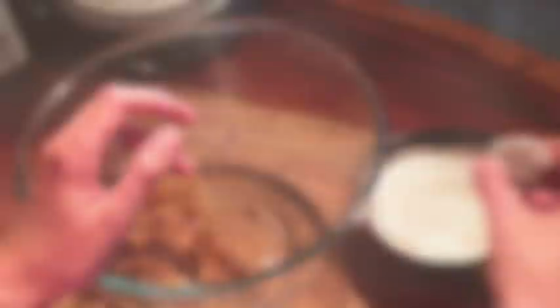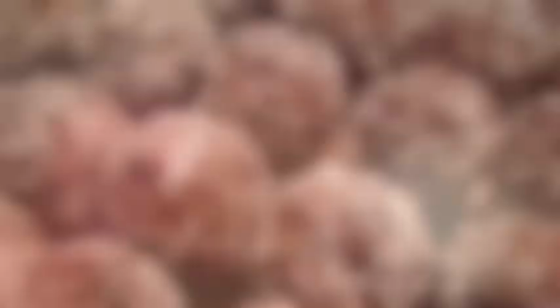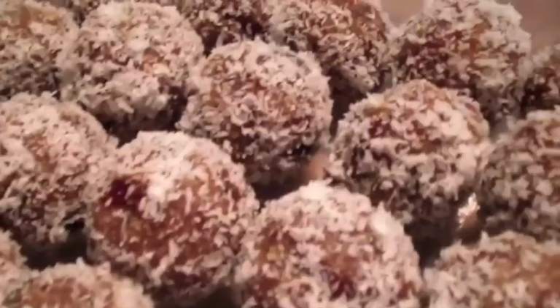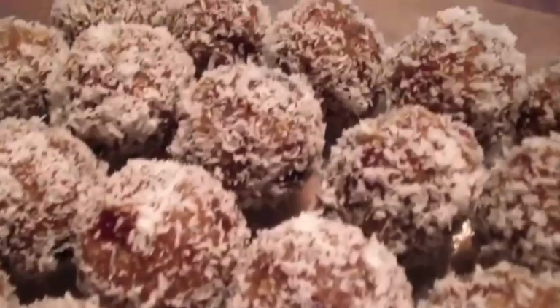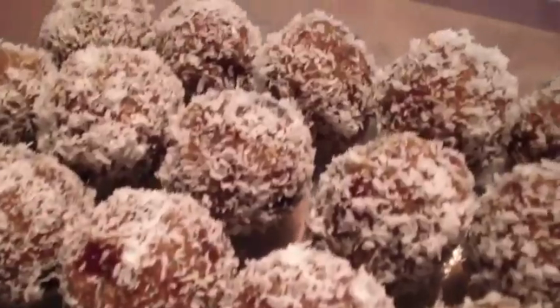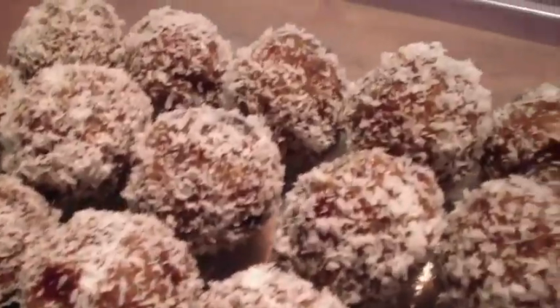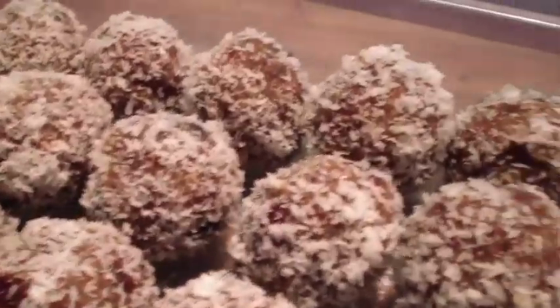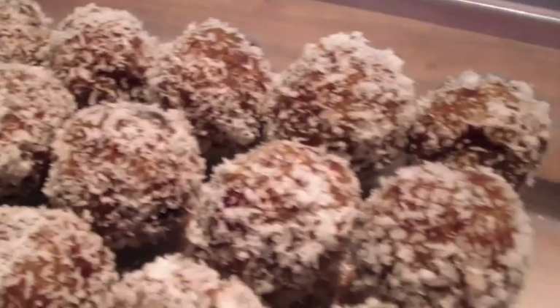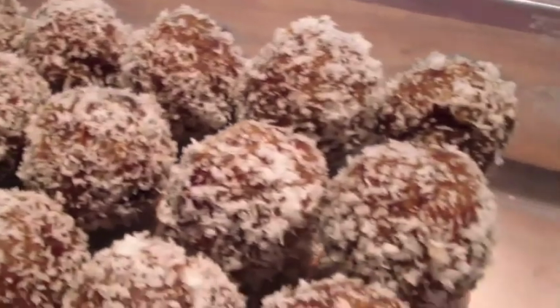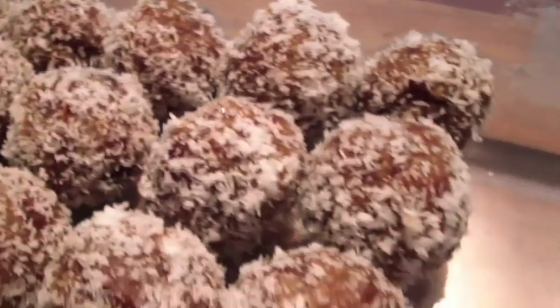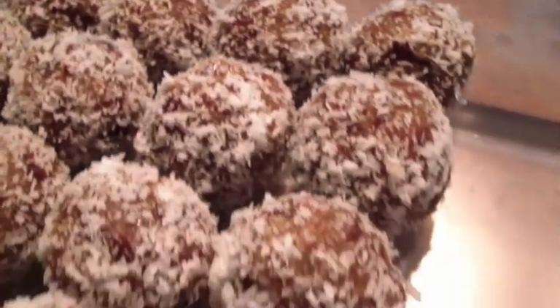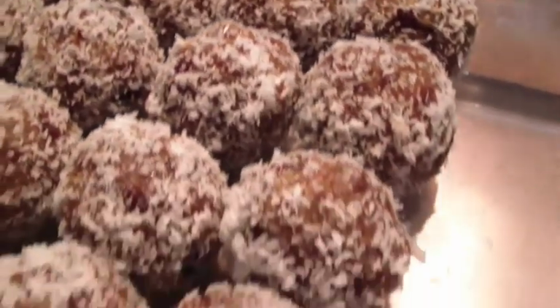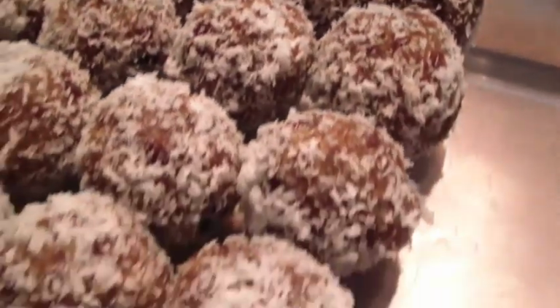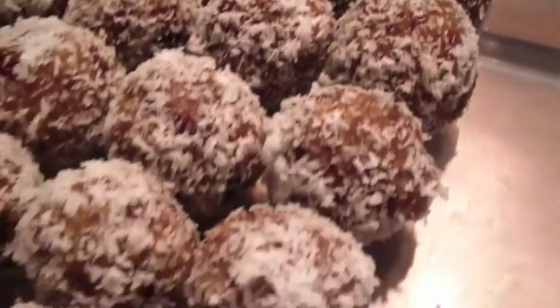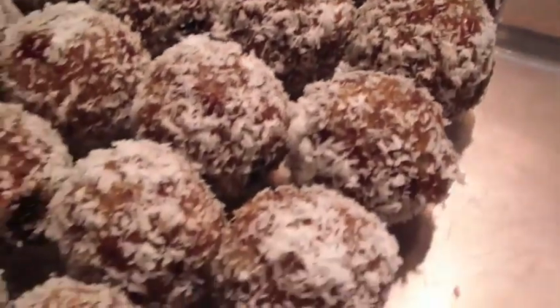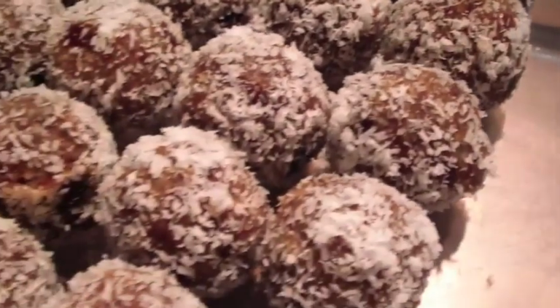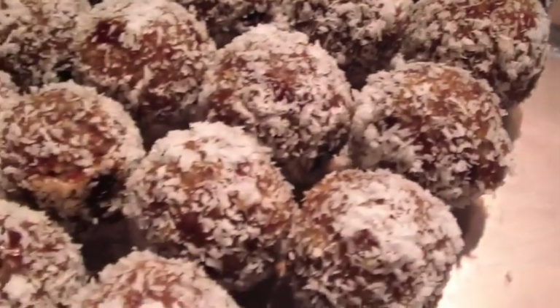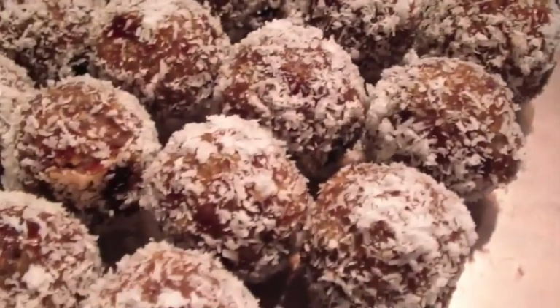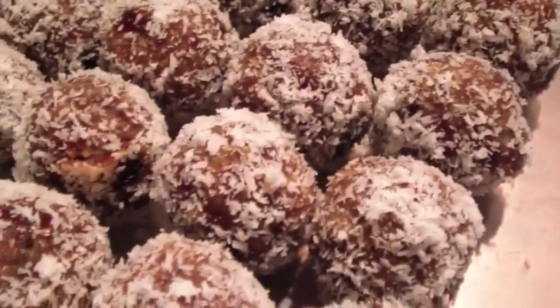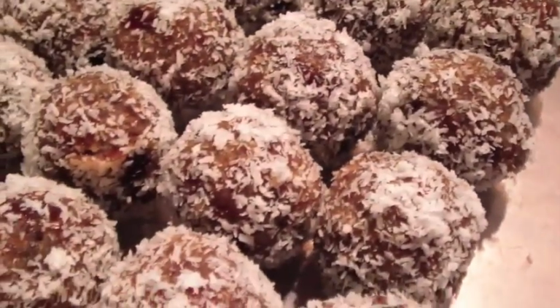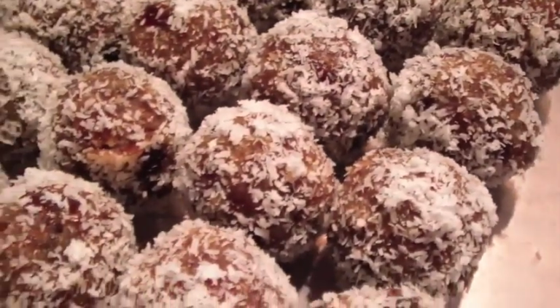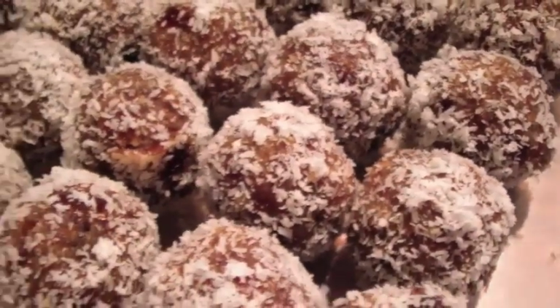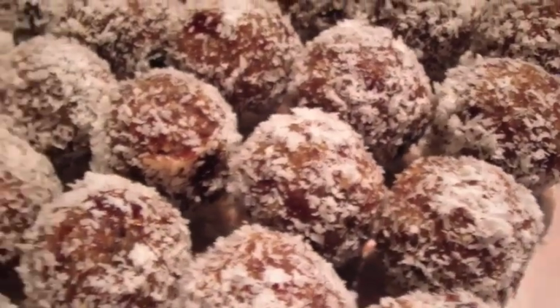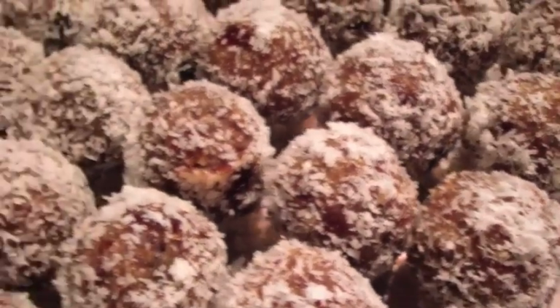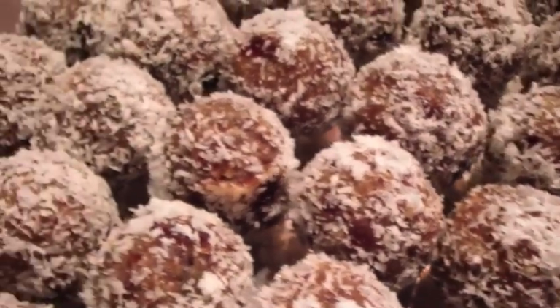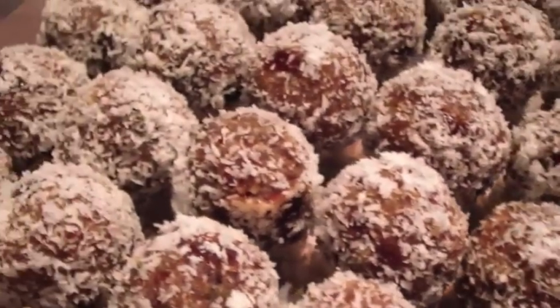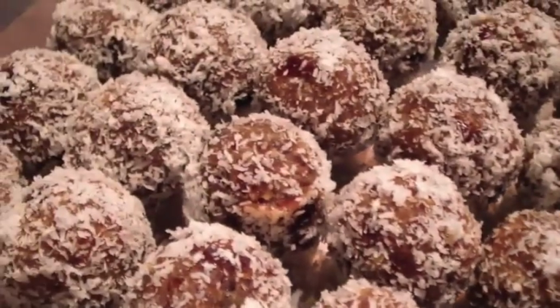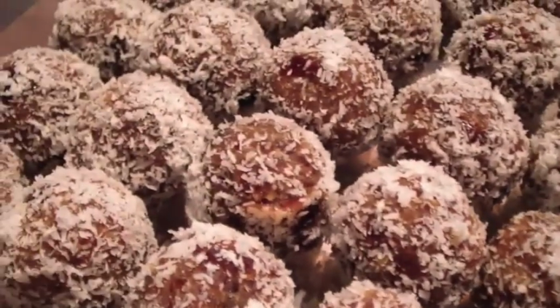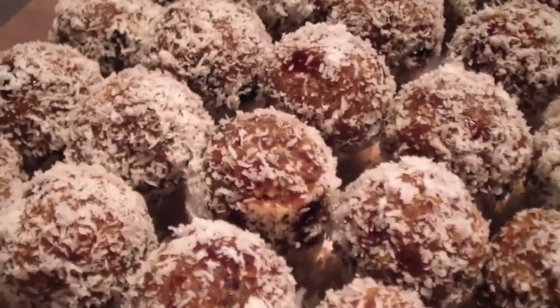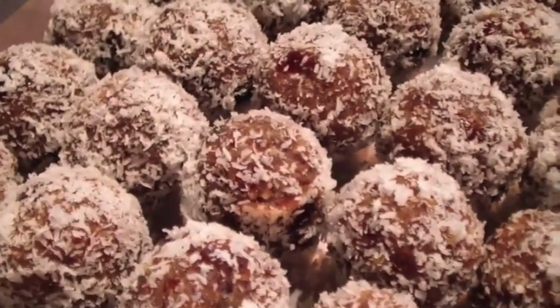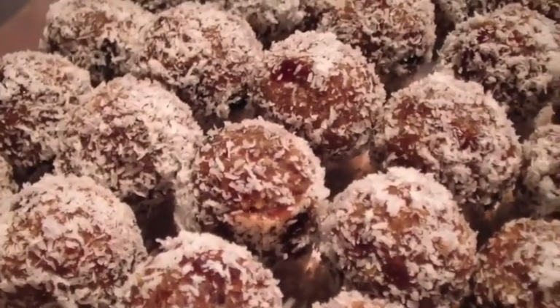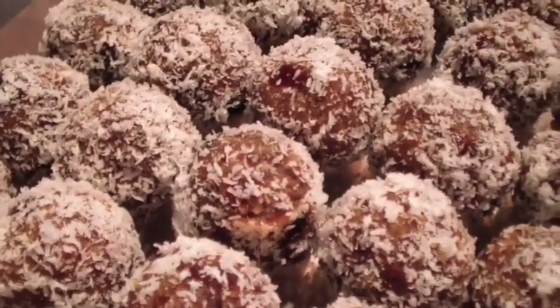And here we have our beautiful final product. They're absolutely delicious. Enjoy!